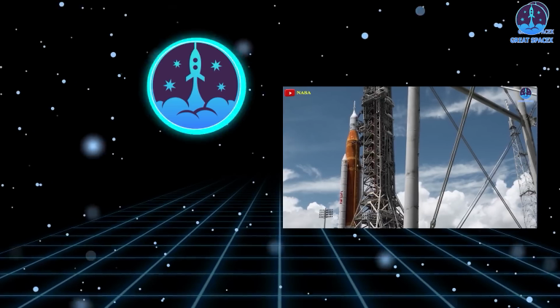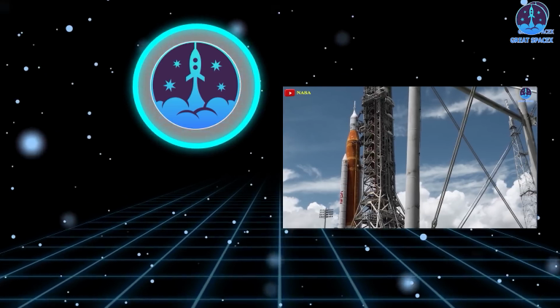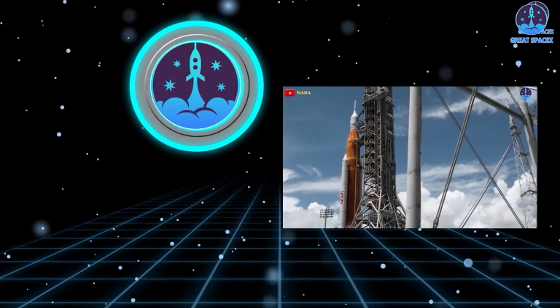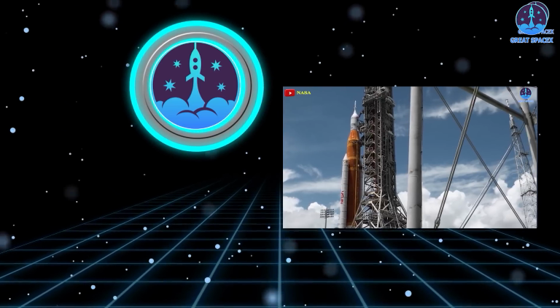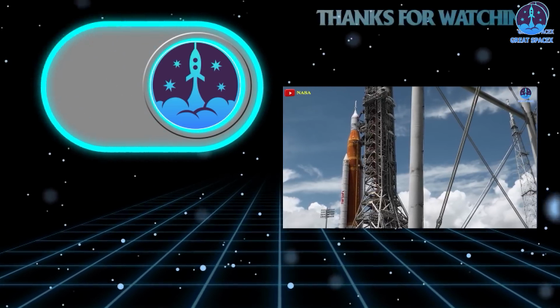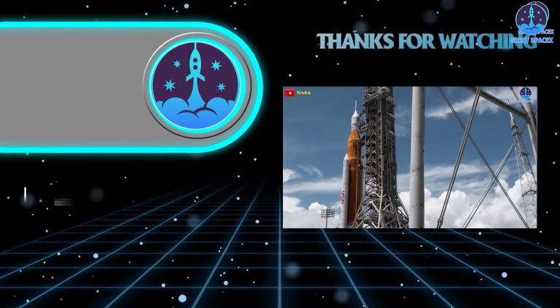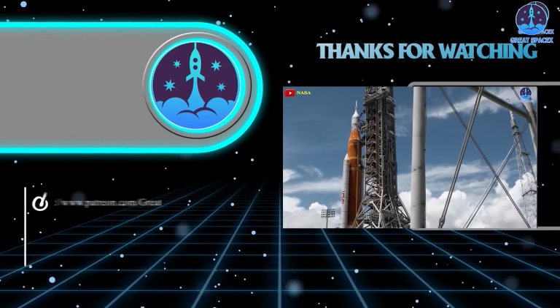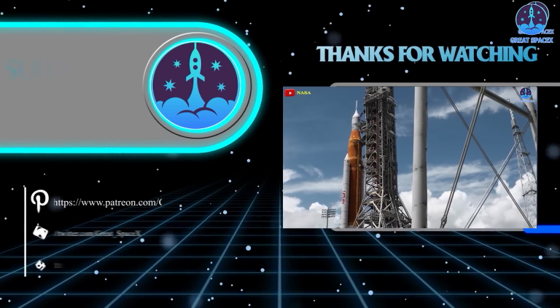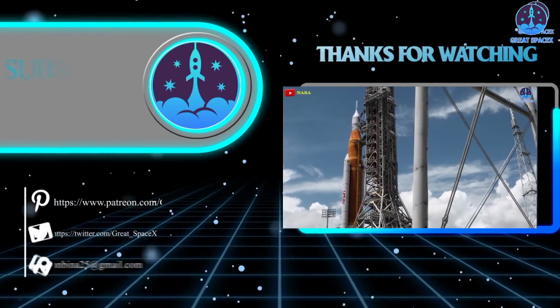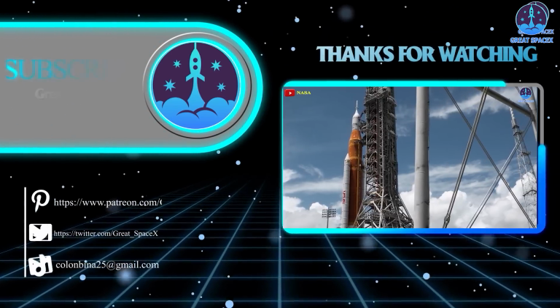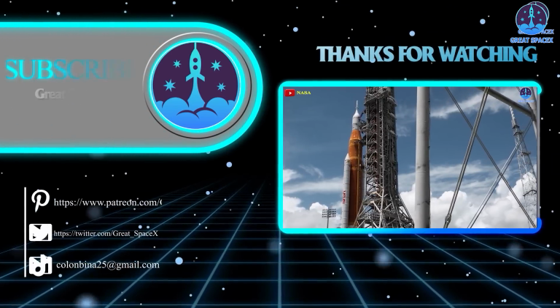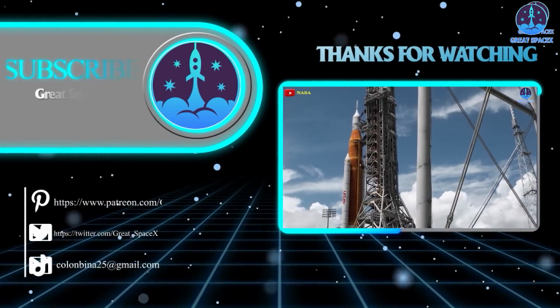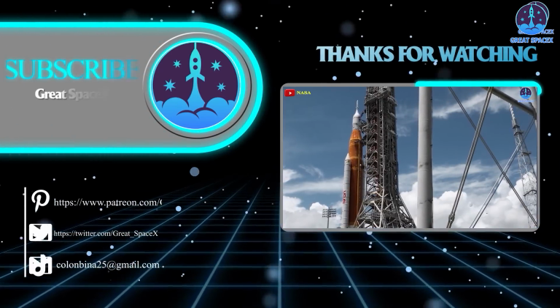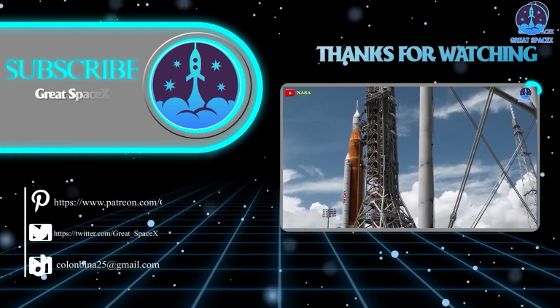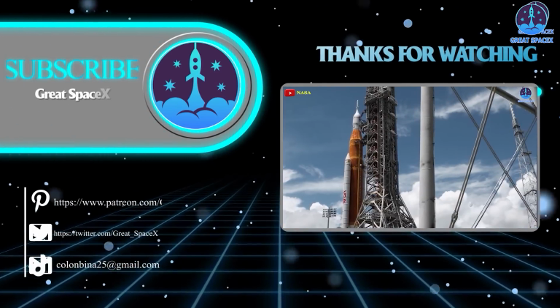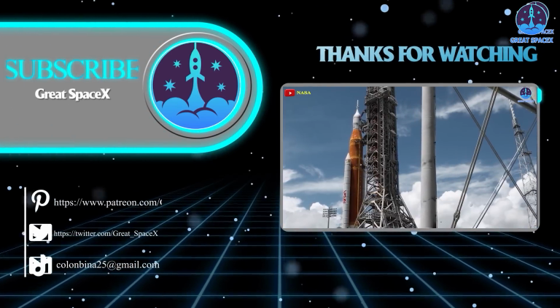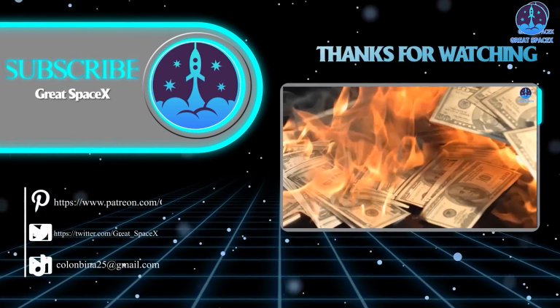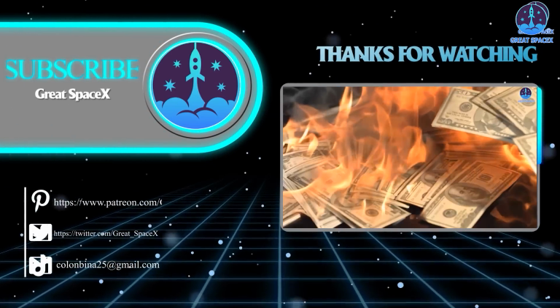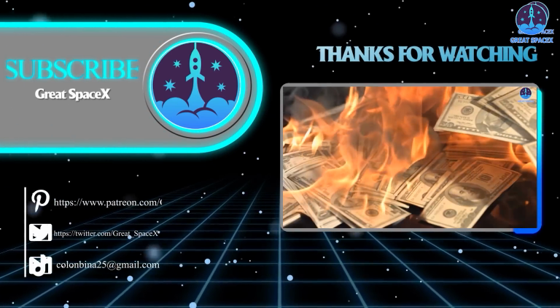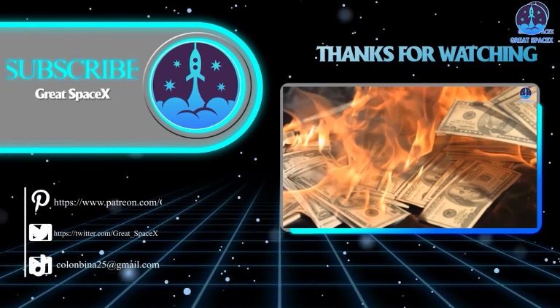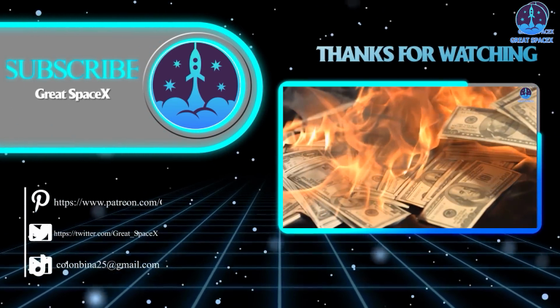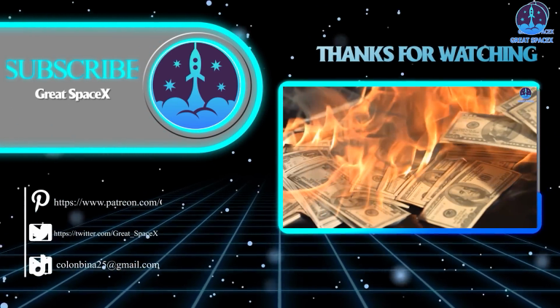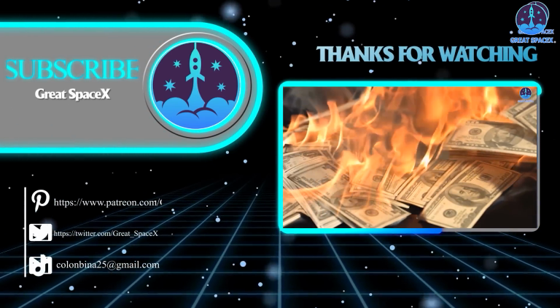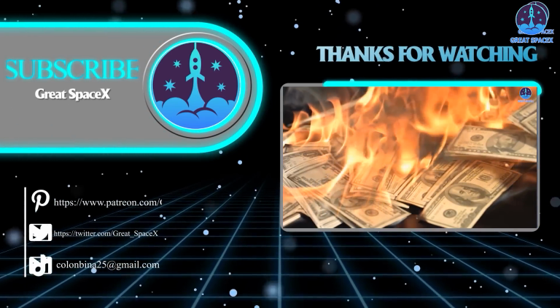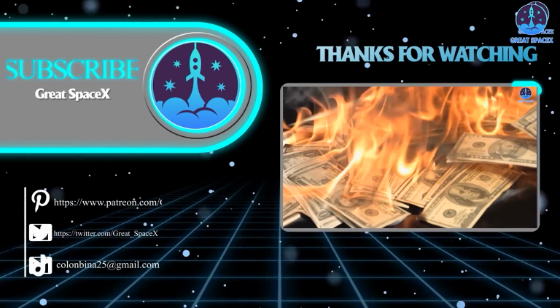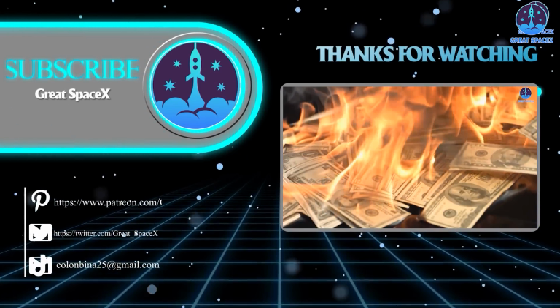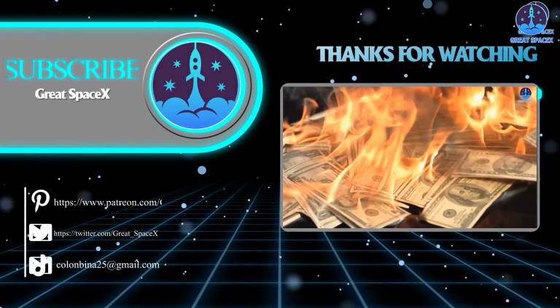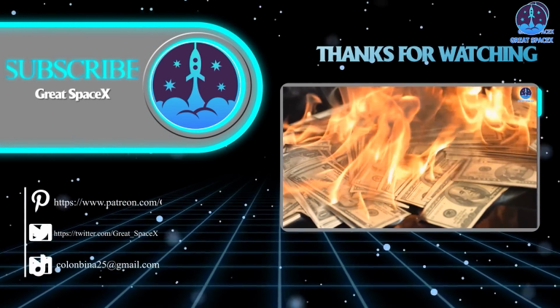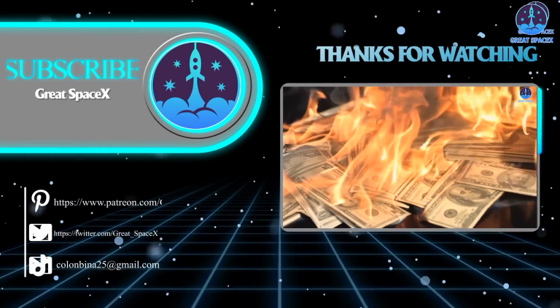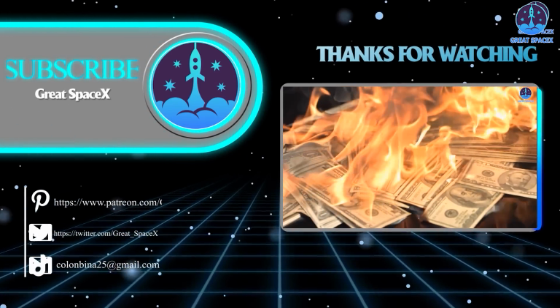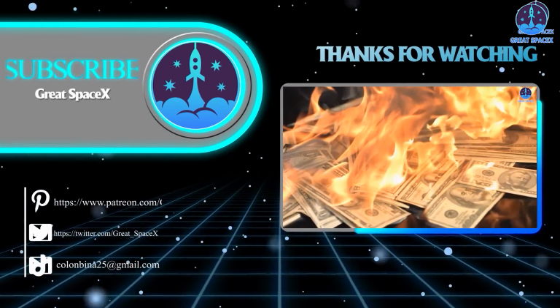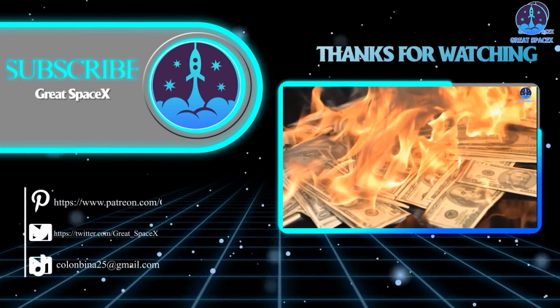Well folks, that's about it for today's episode. As always, this is Kevin from GreatSpaceX, and until next time, keep looking up.